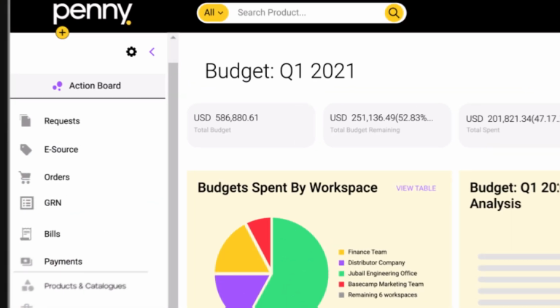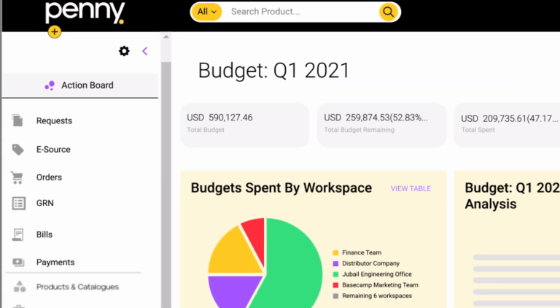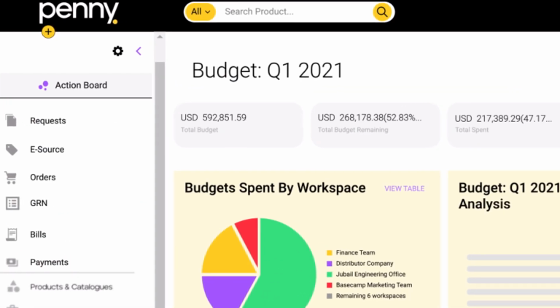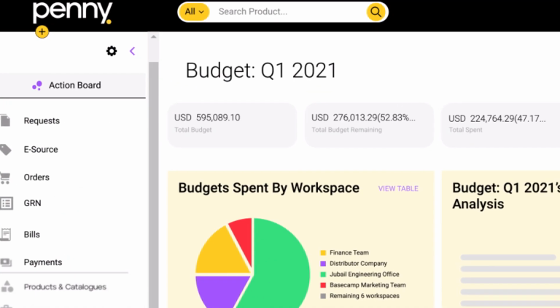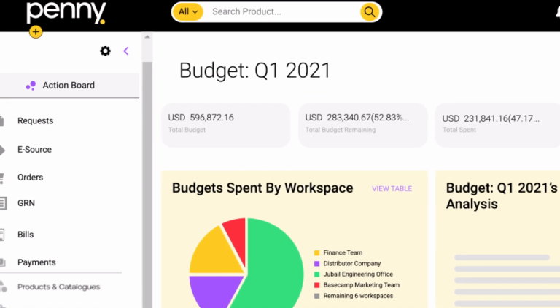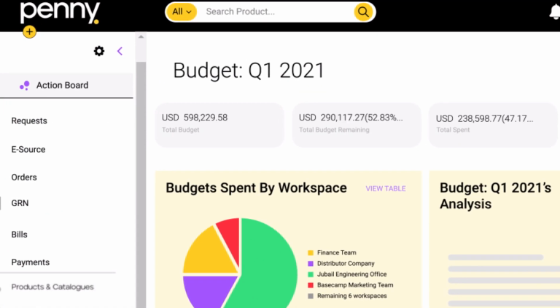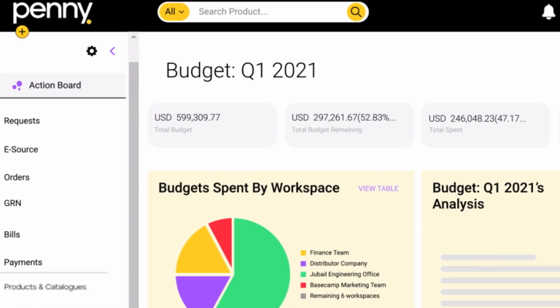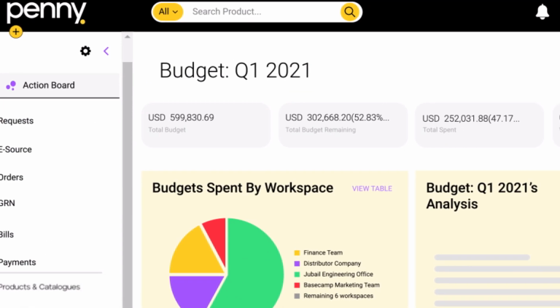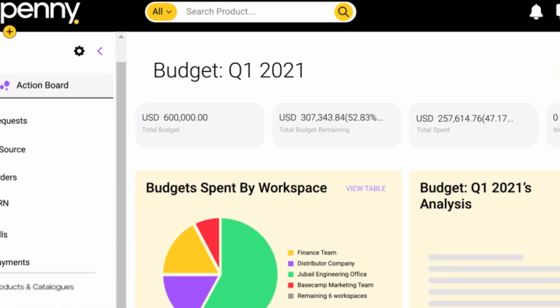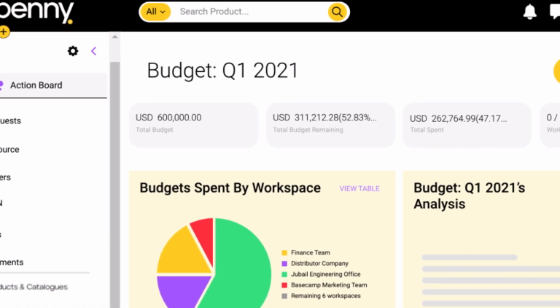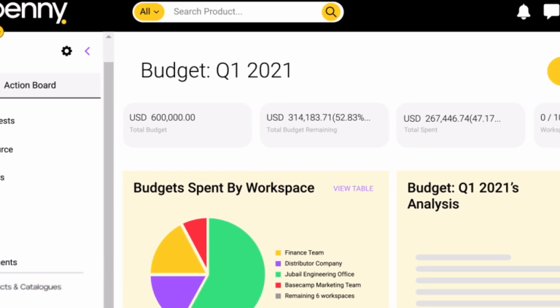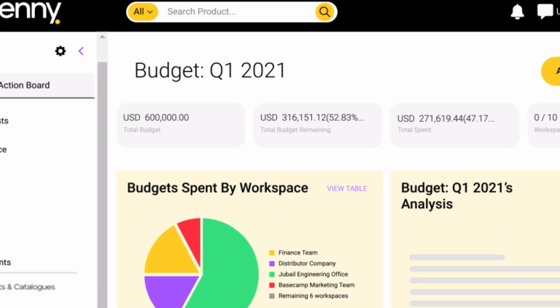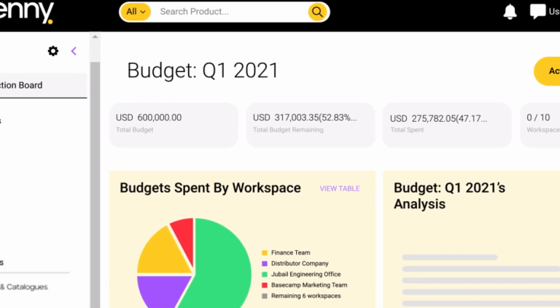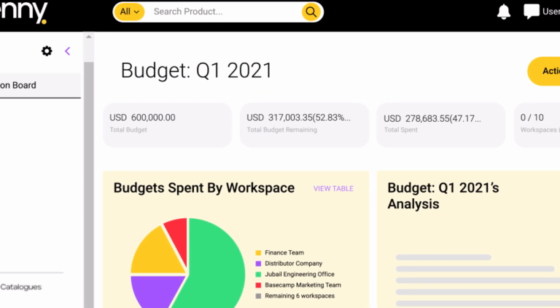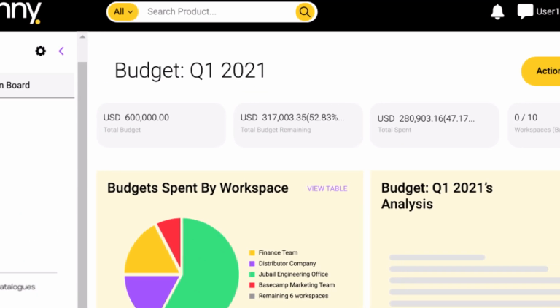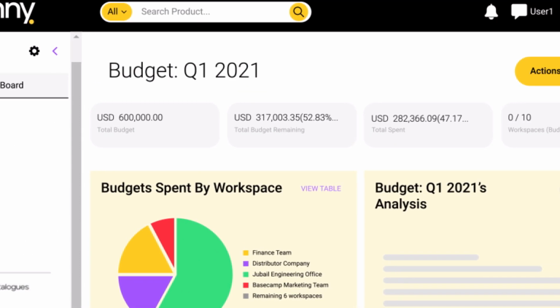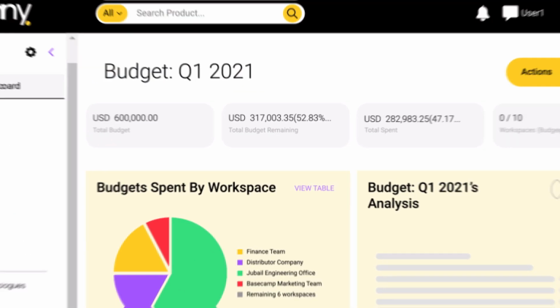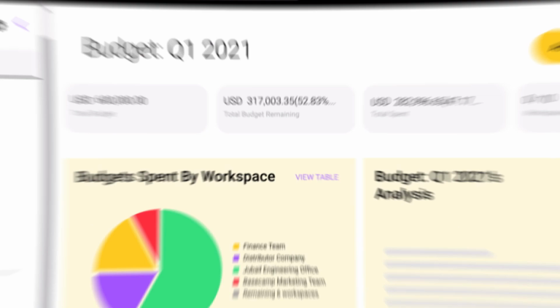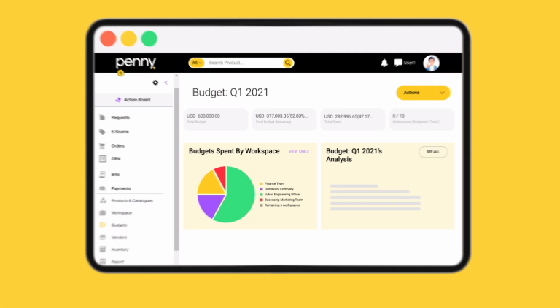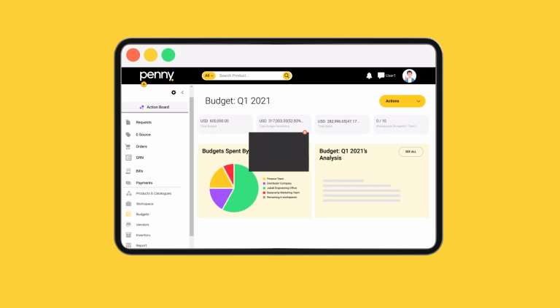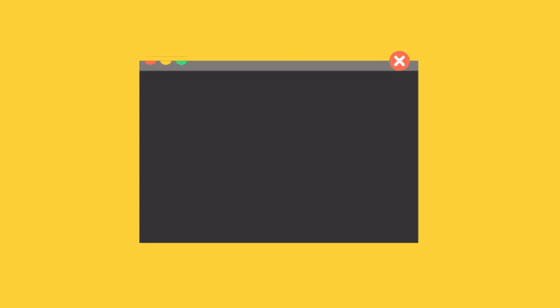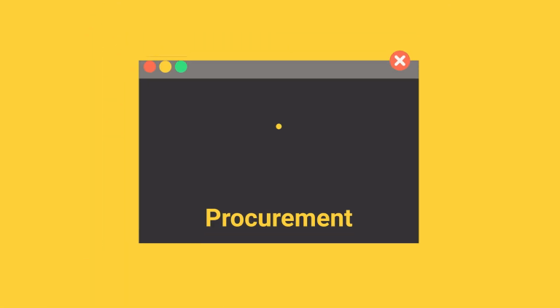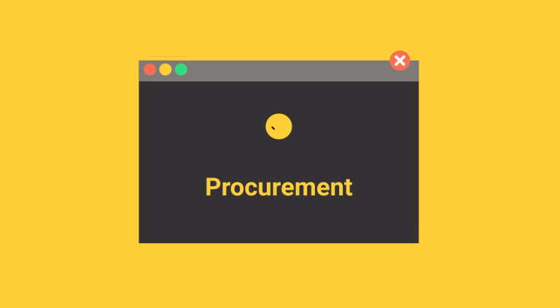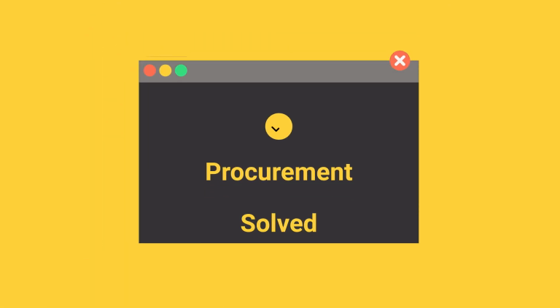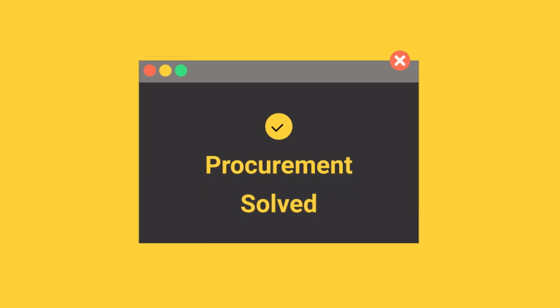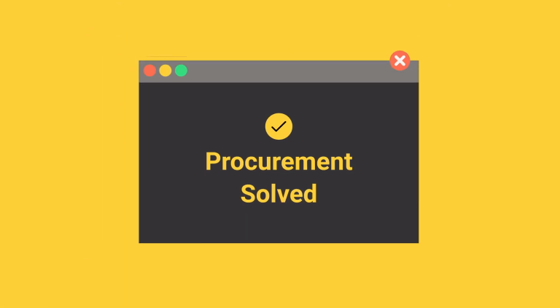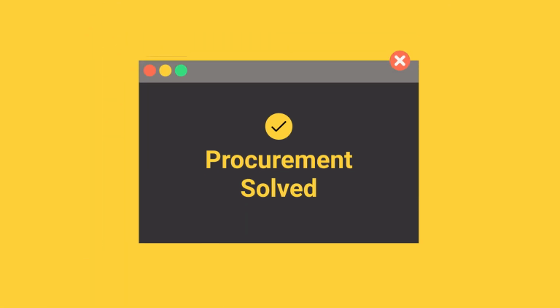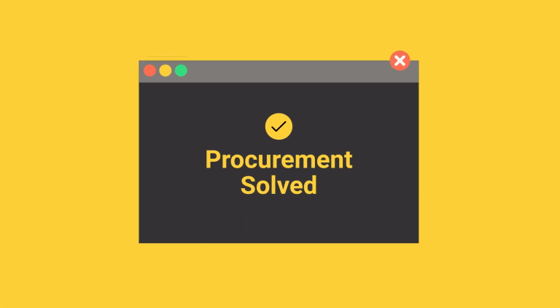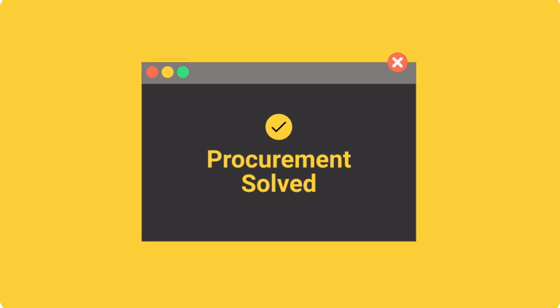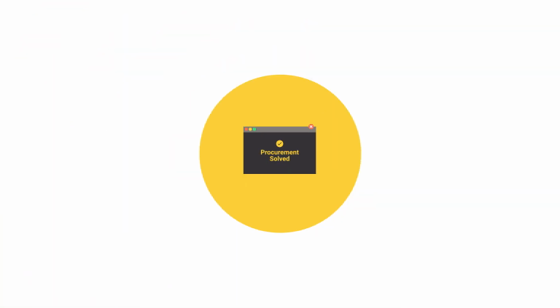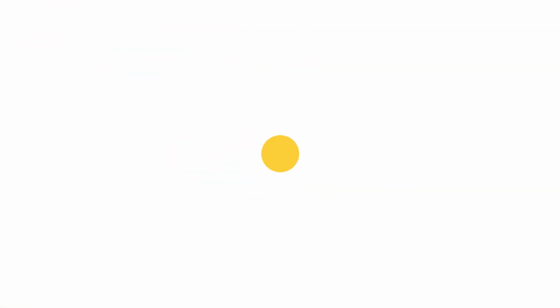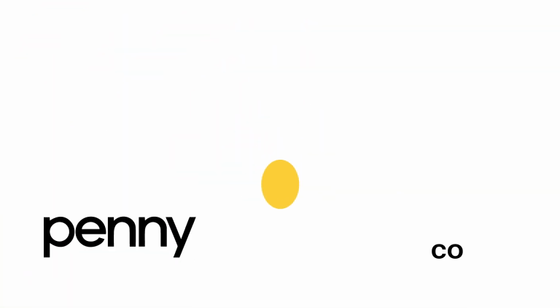Stay within your budgets and regain control in a good way. Procurement solved. Penny.